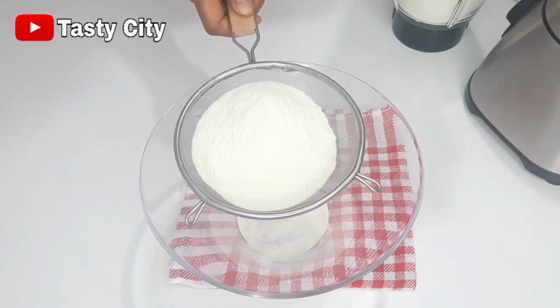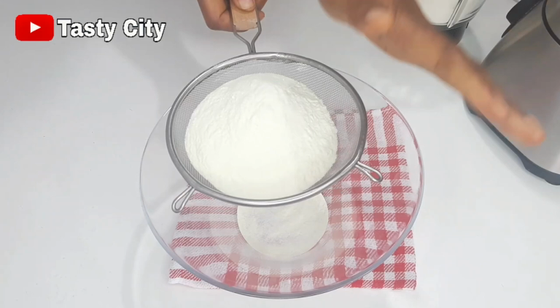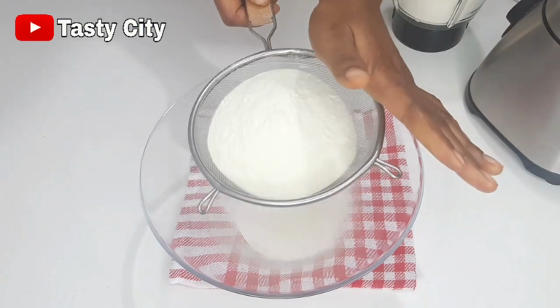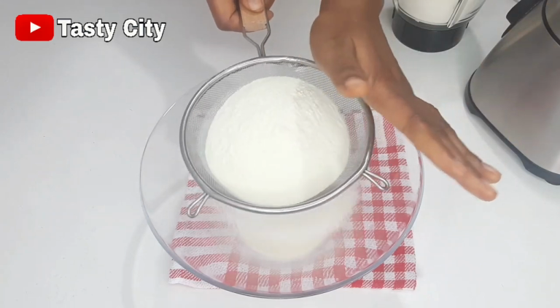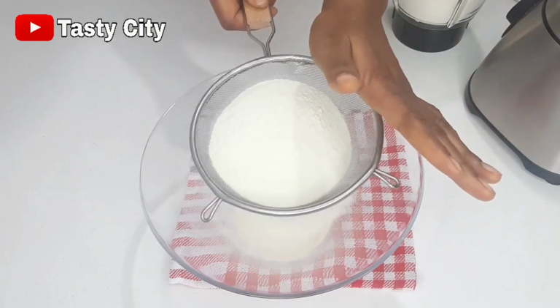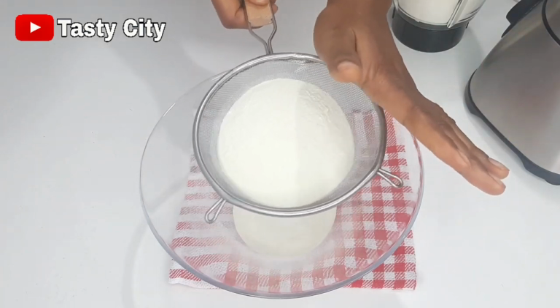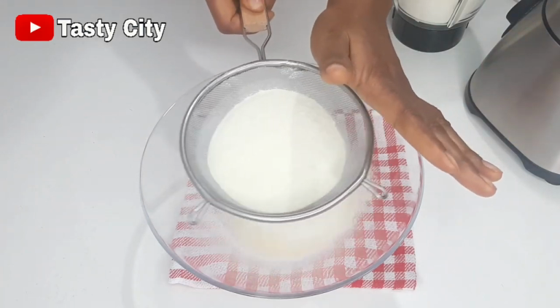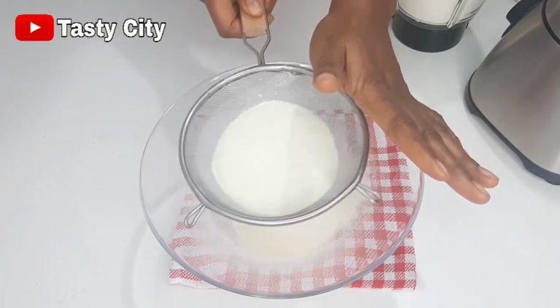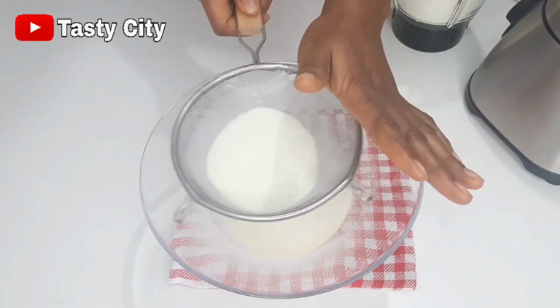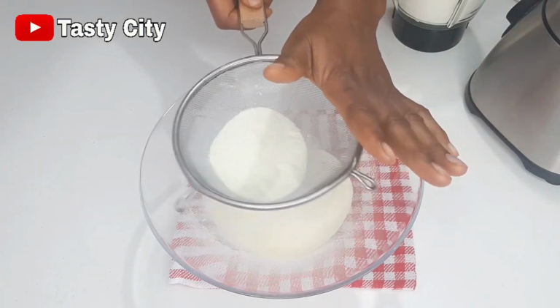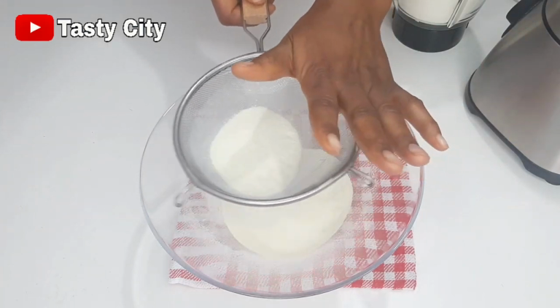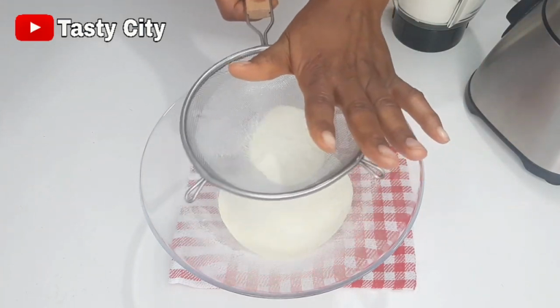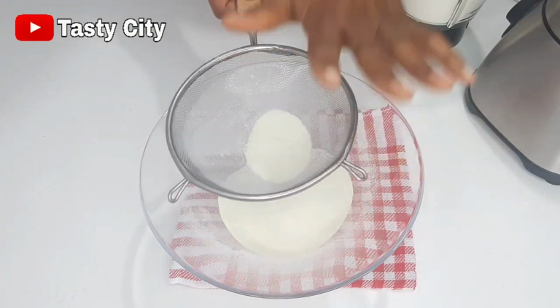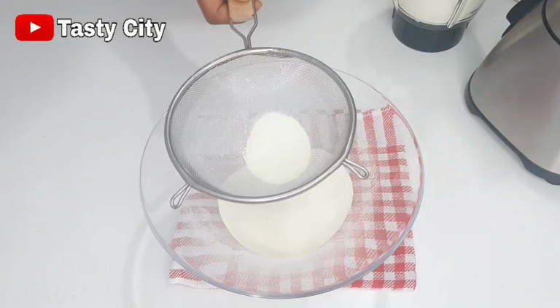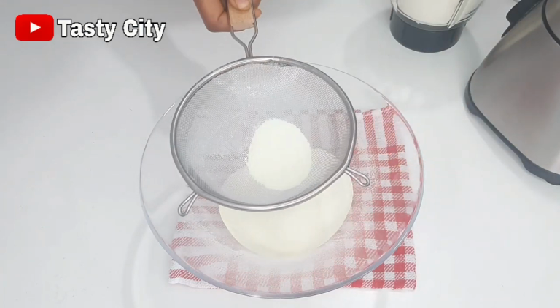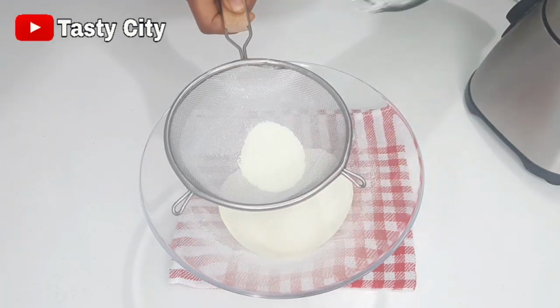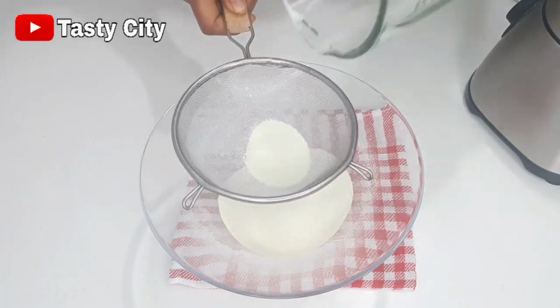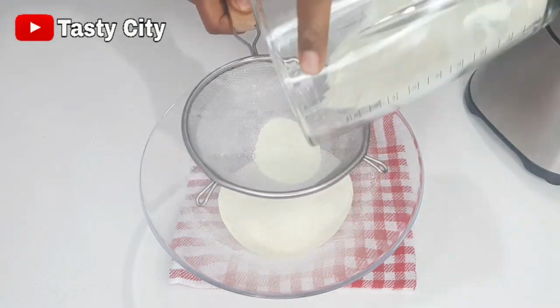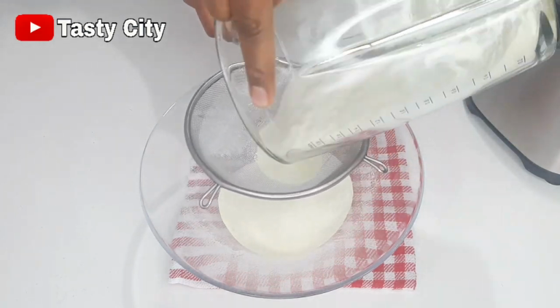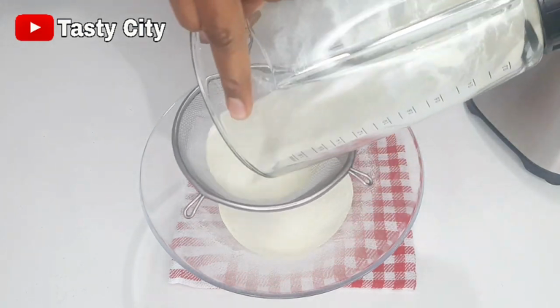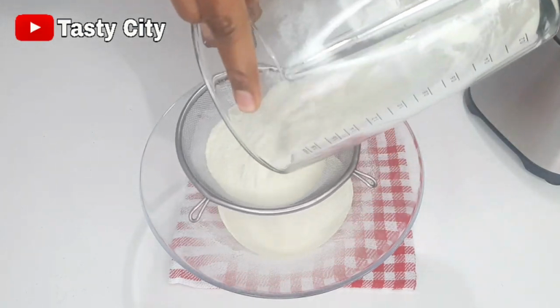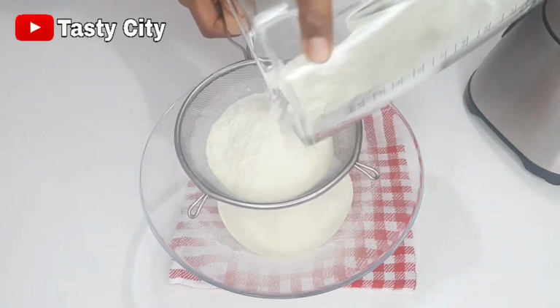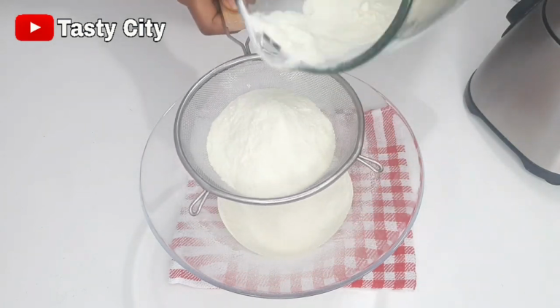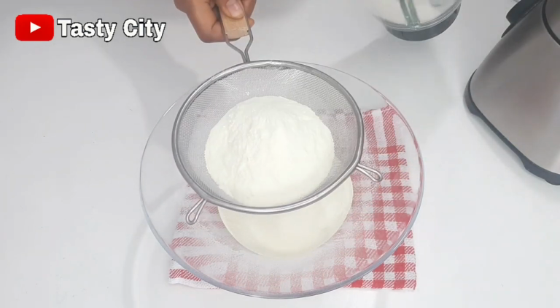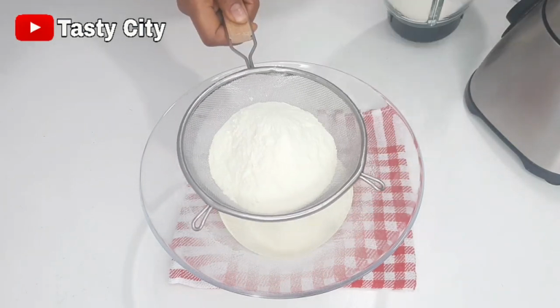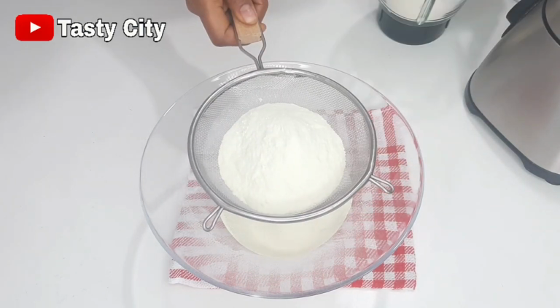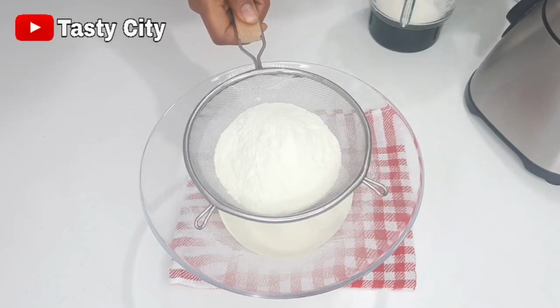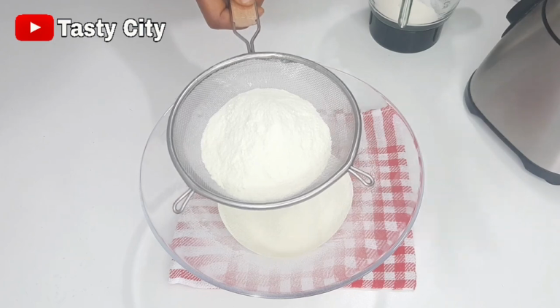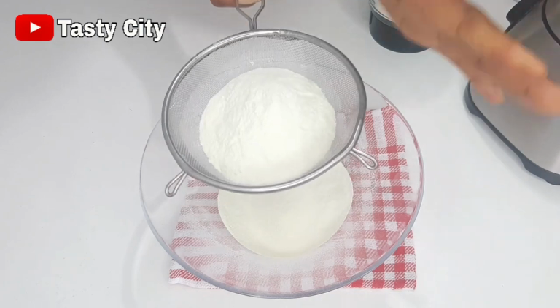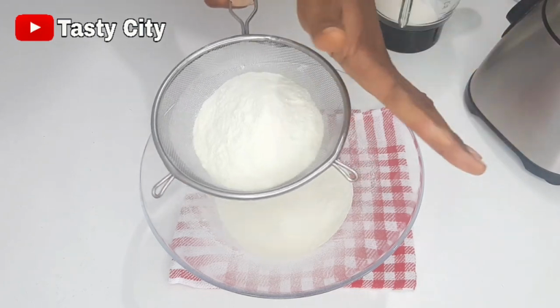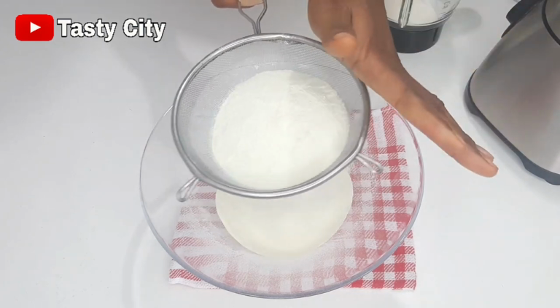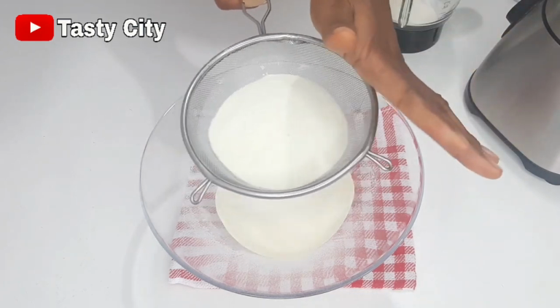I'm done with the blending process and now I'm just going to pass that through a sieve to get a smoother texture.